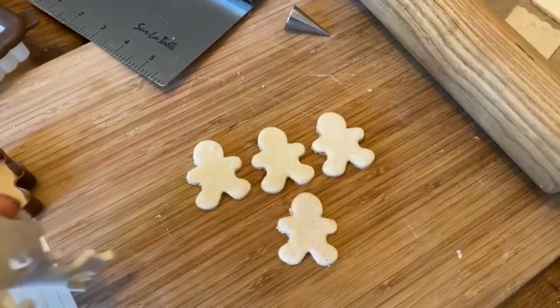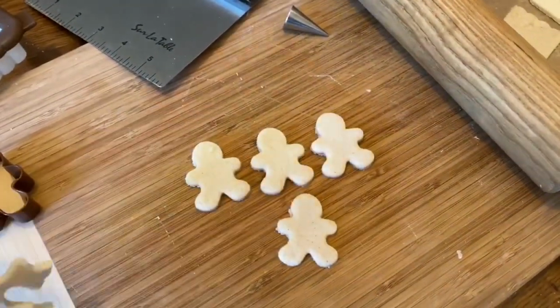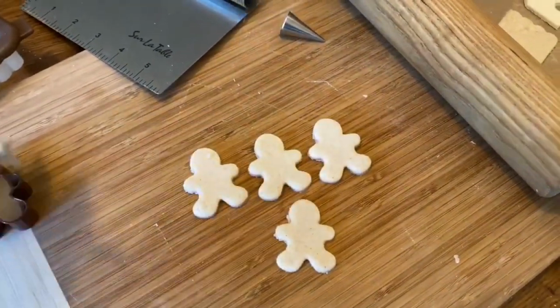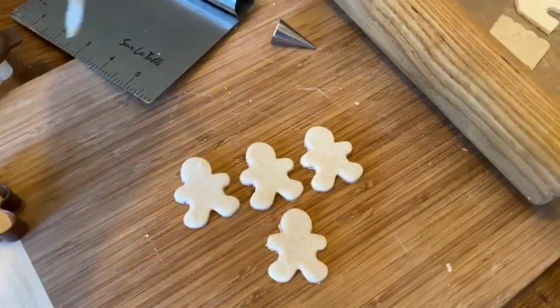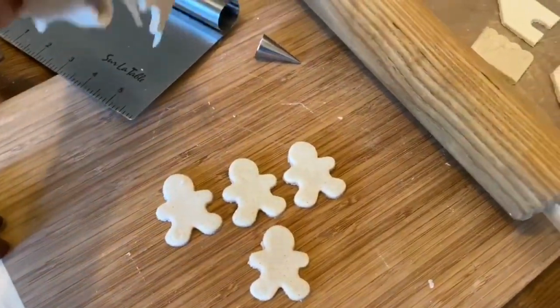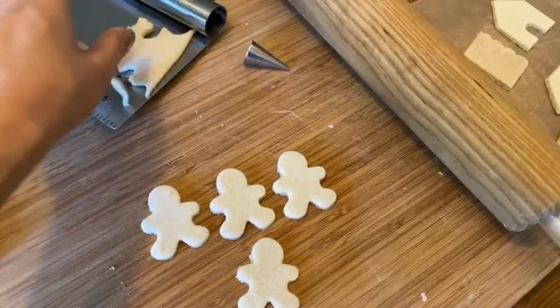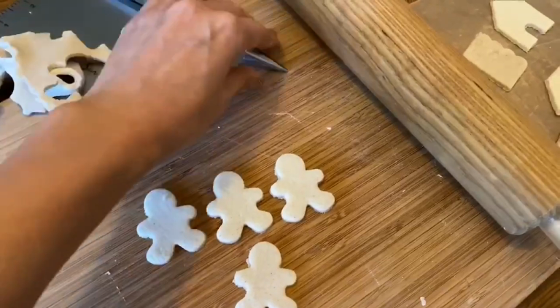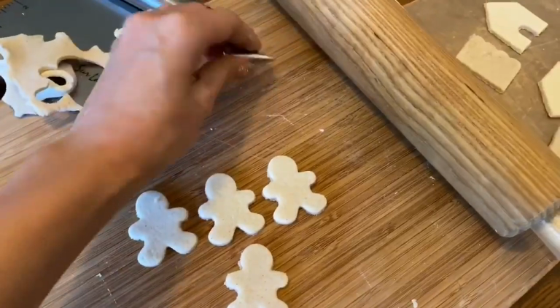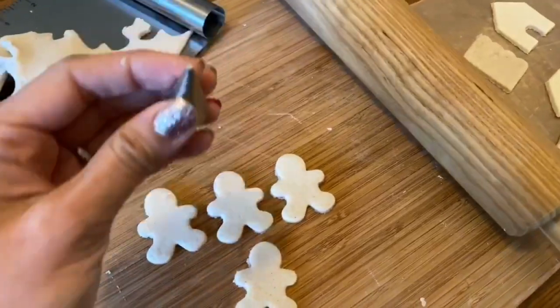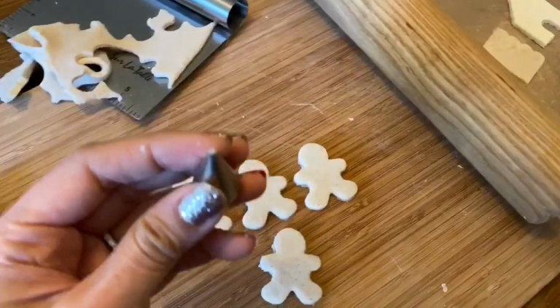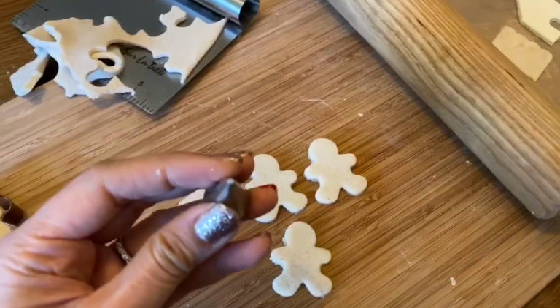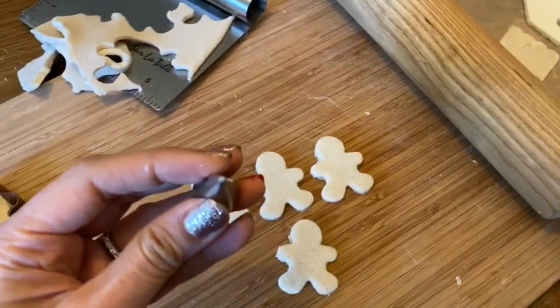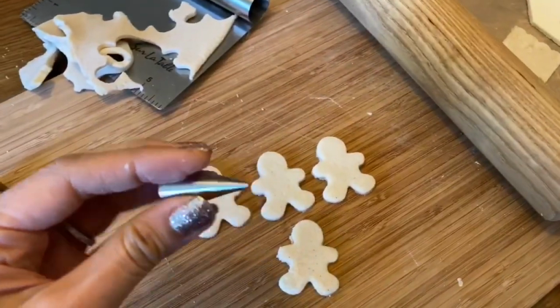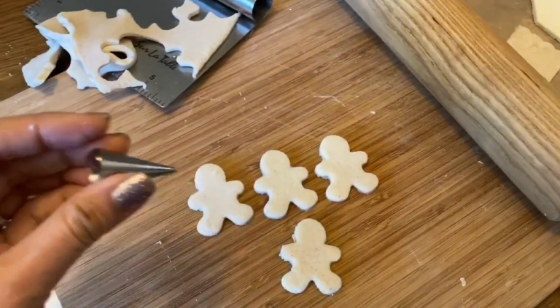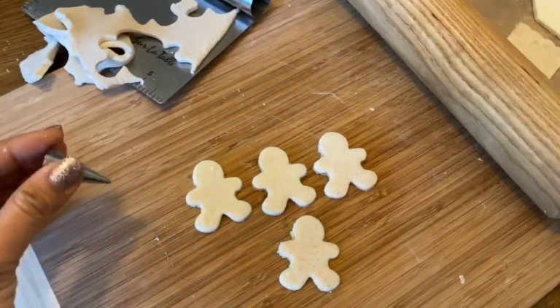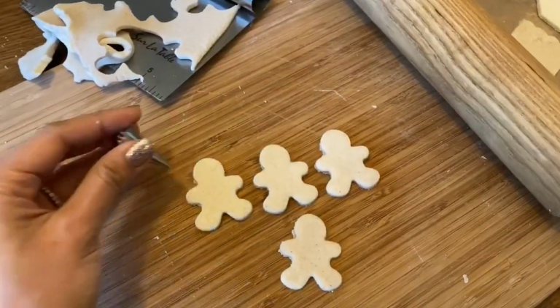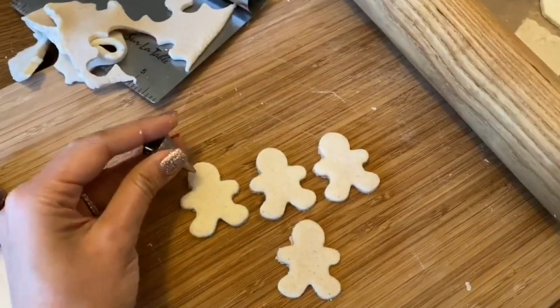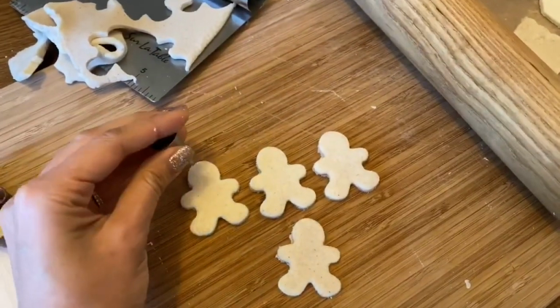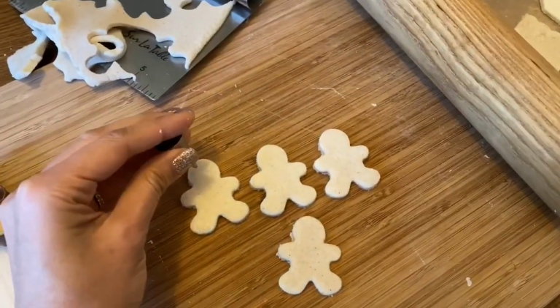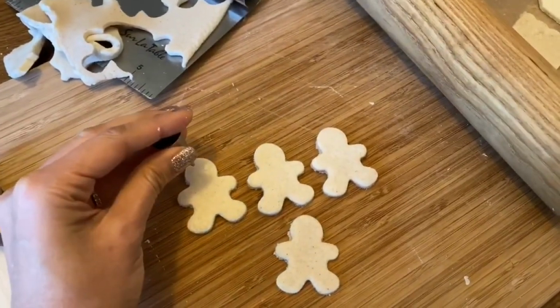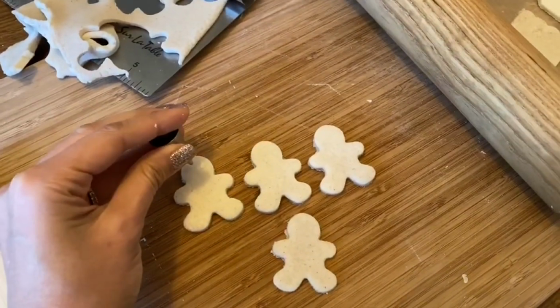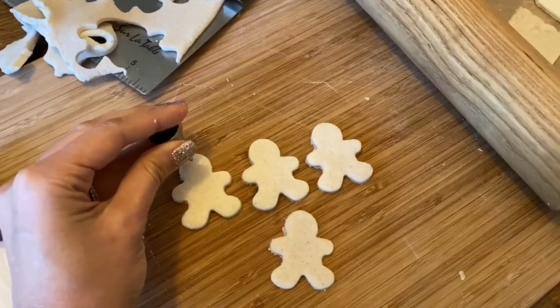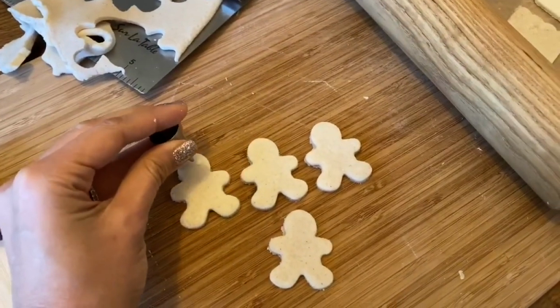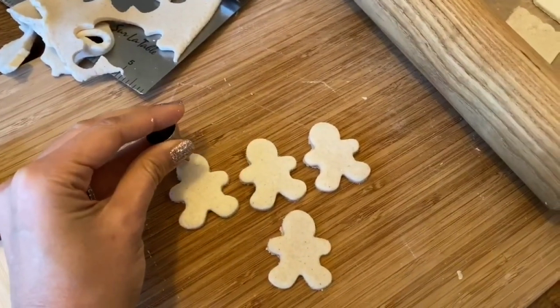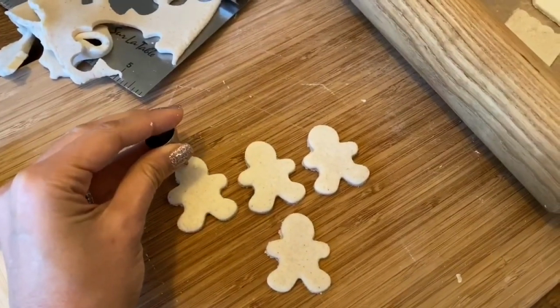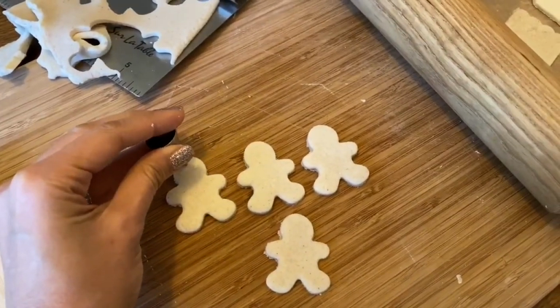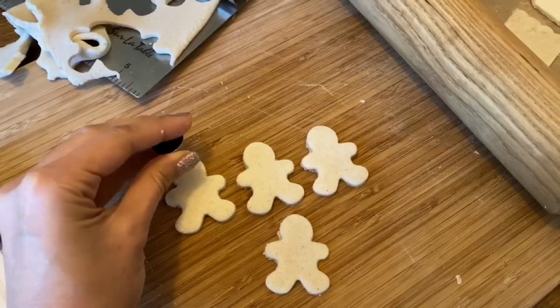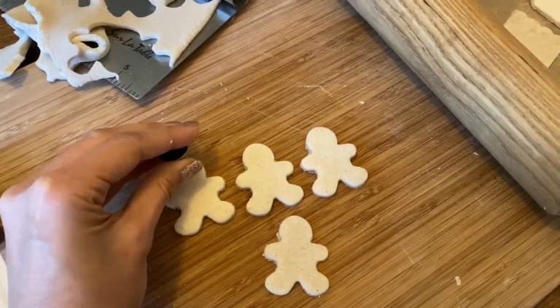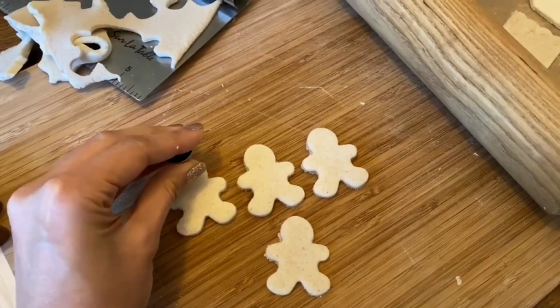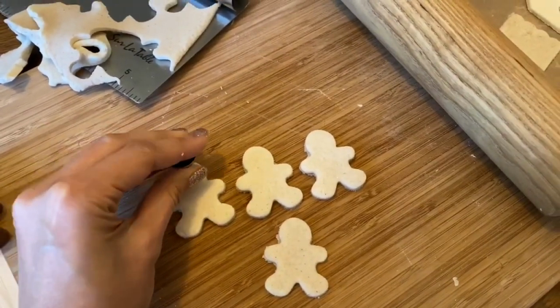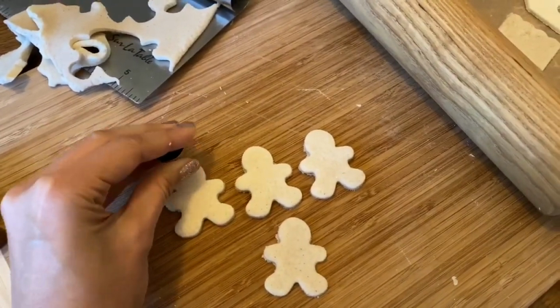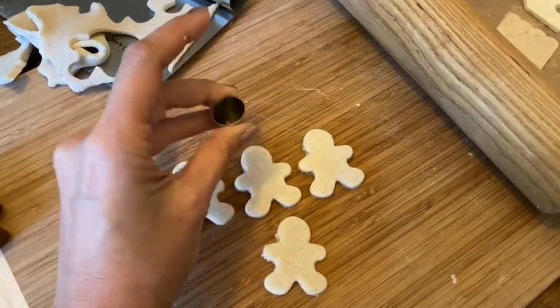I'm also going to use just a little piping tip to cut holes into the head of the gingerbread men so we can string them for ornaments.